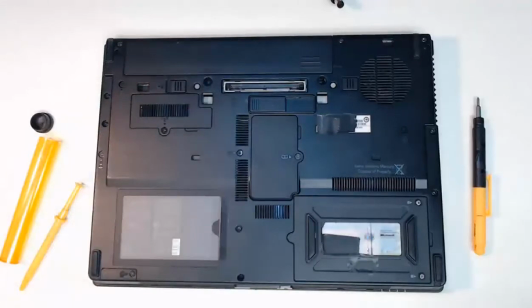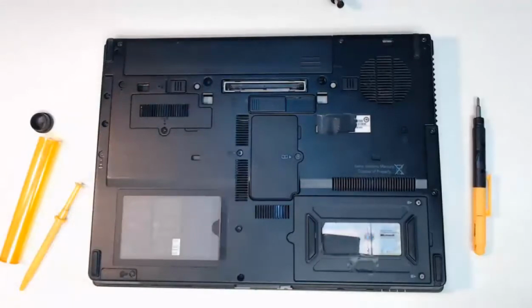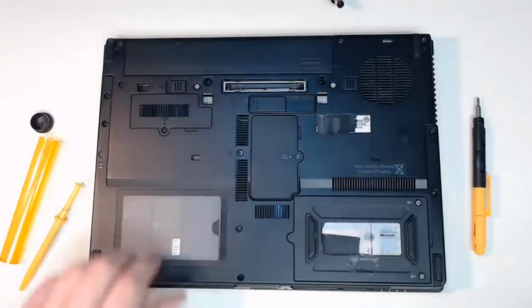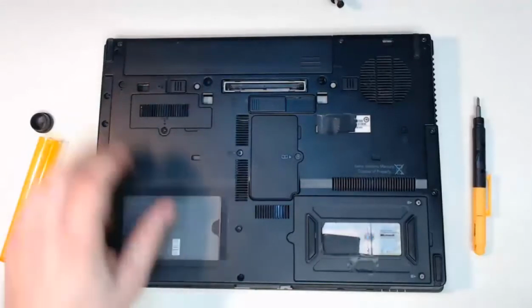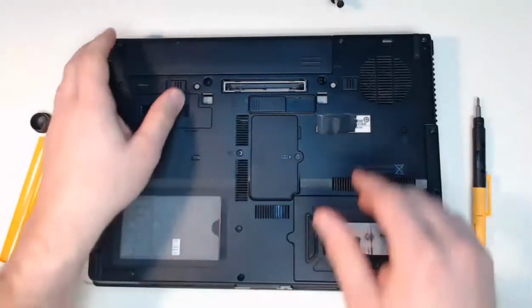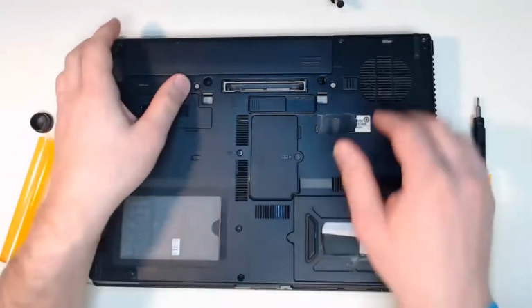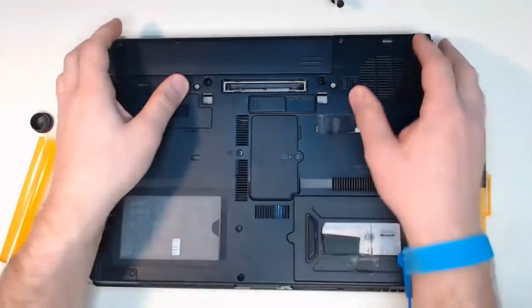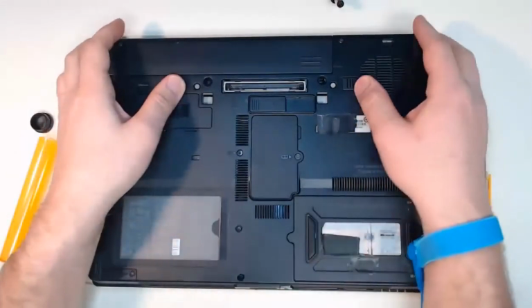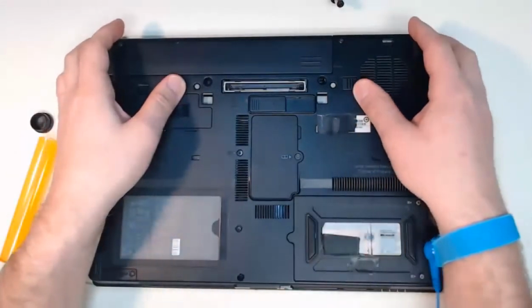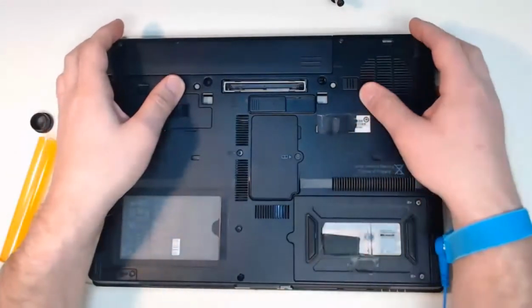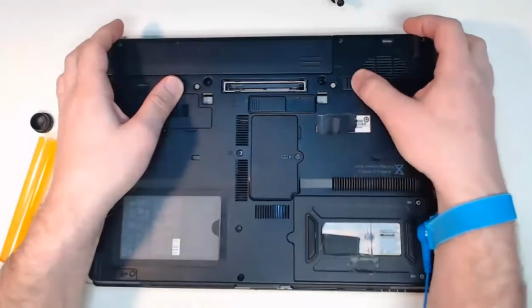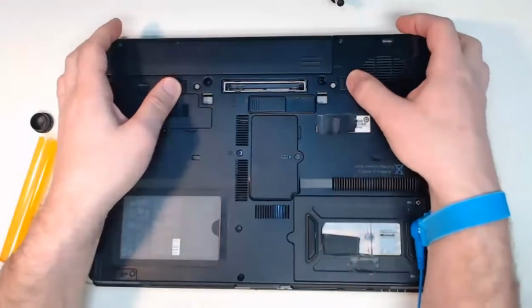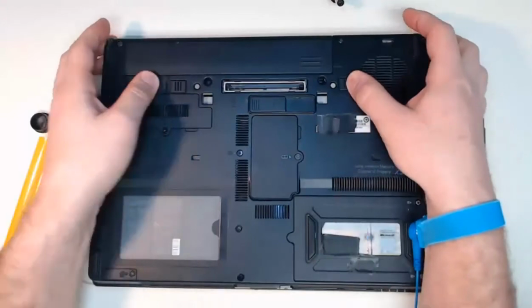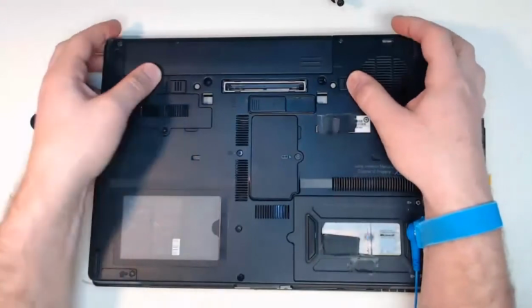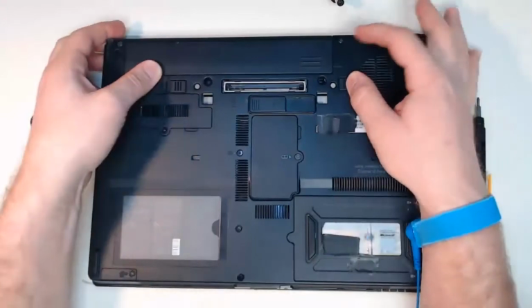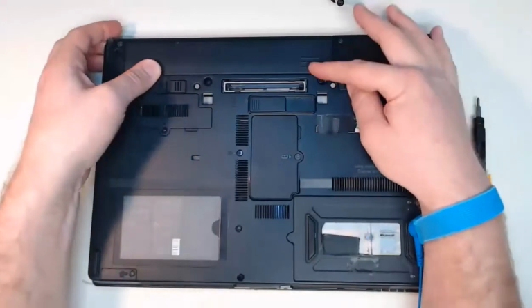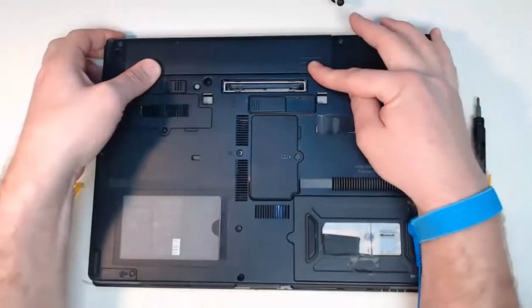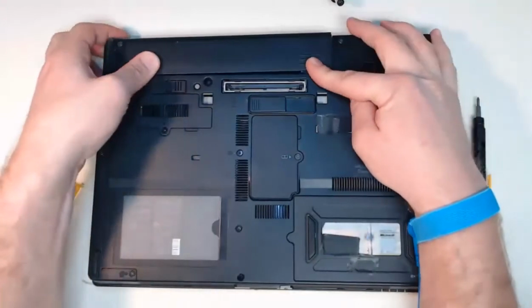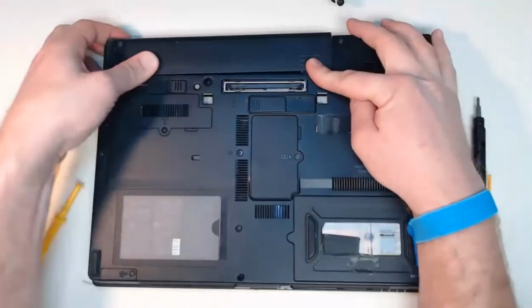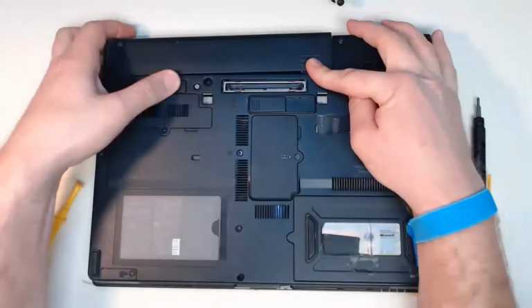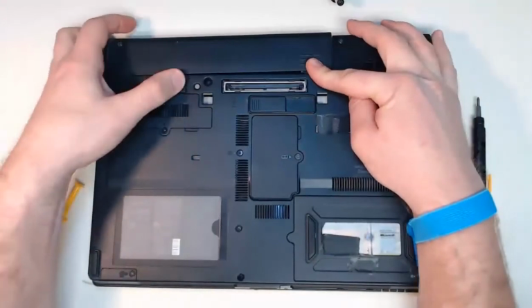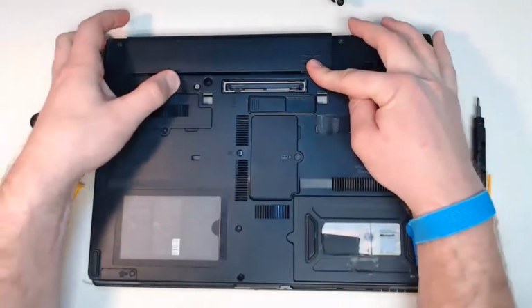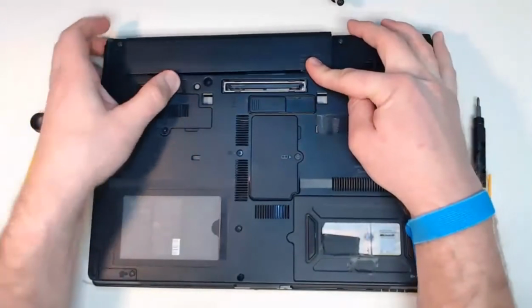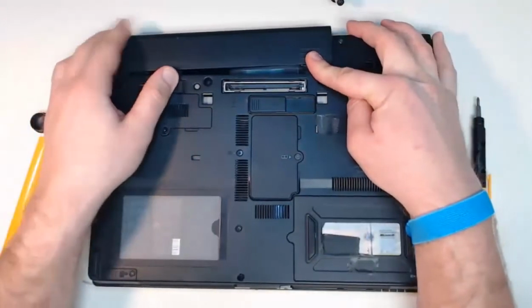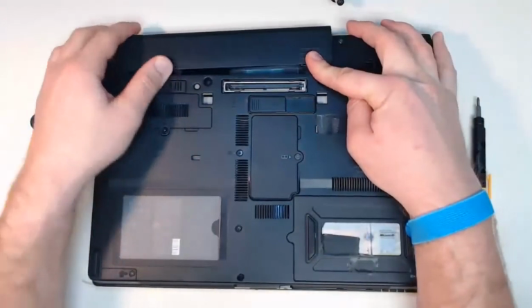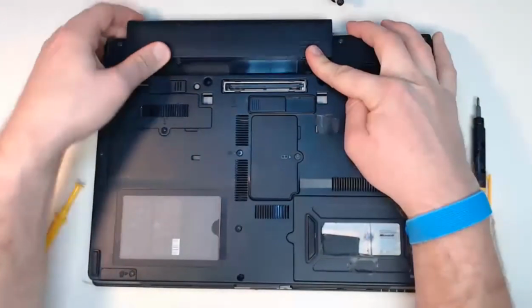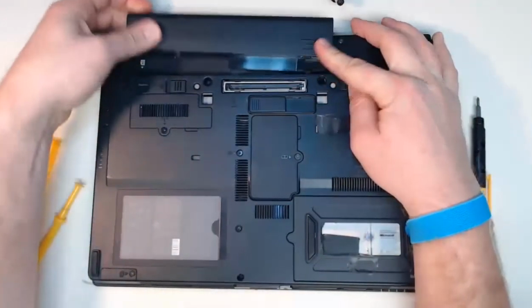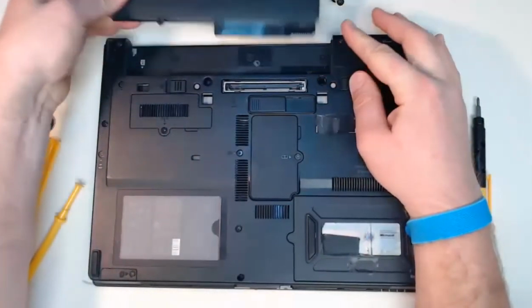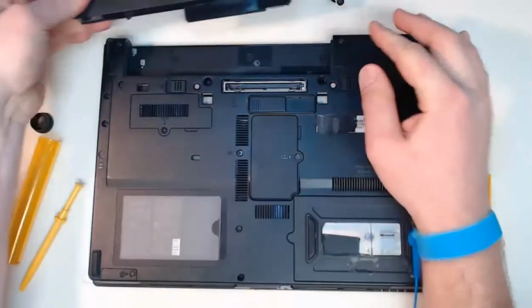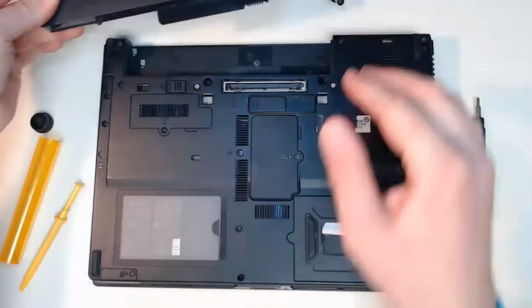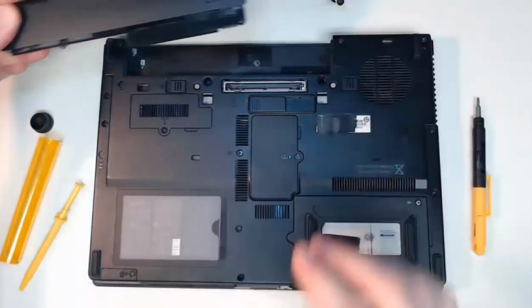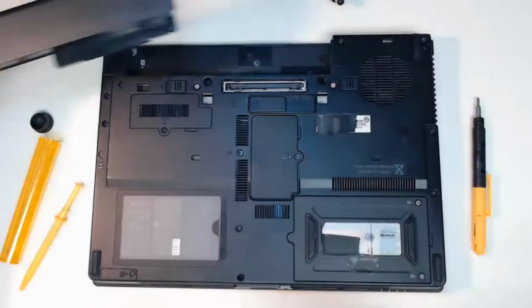To do so, we have to make sure it's unlocked. We have to use our lever and slide that battery out. The battery is removed.